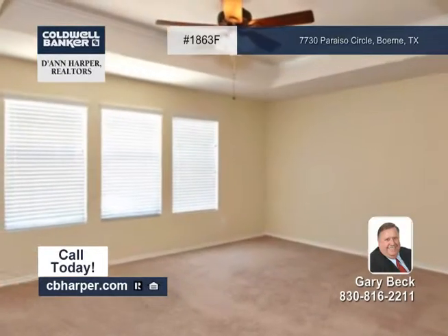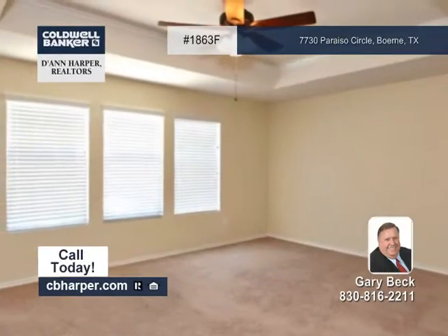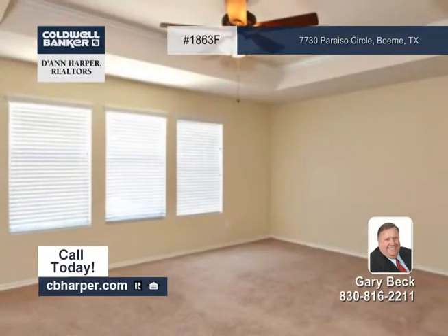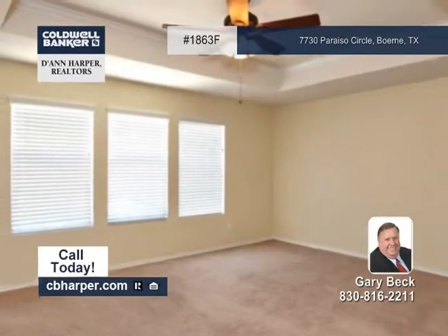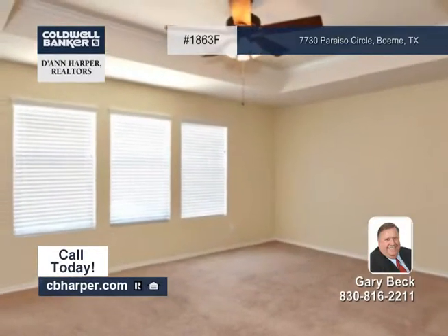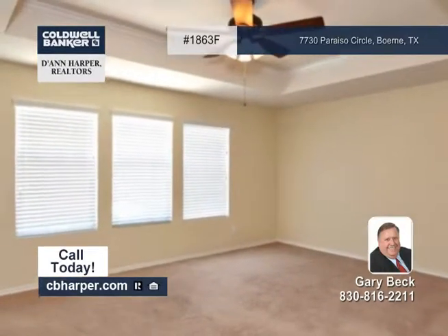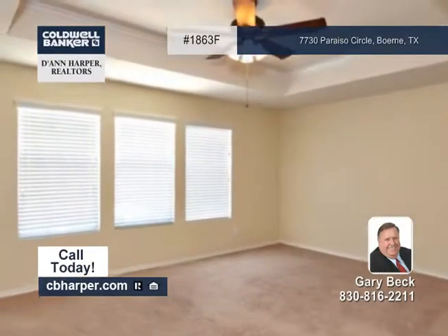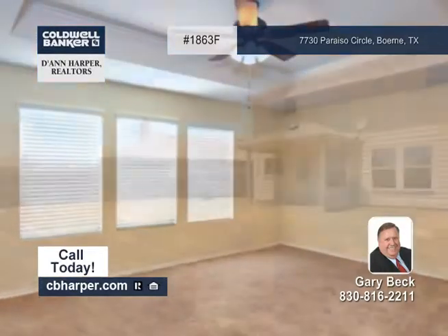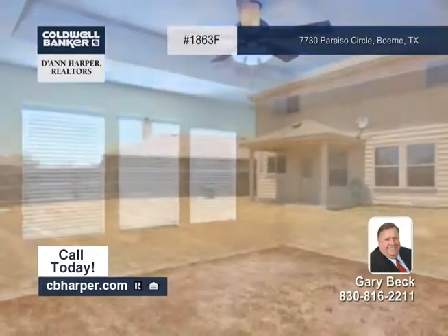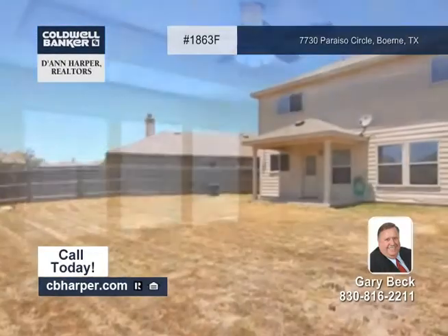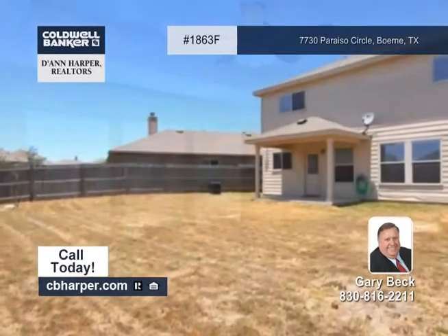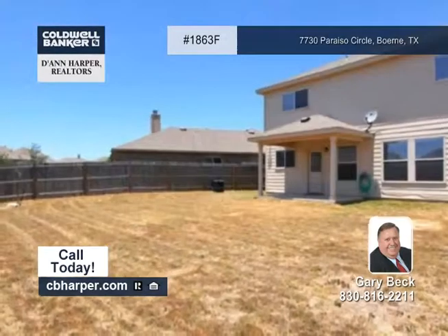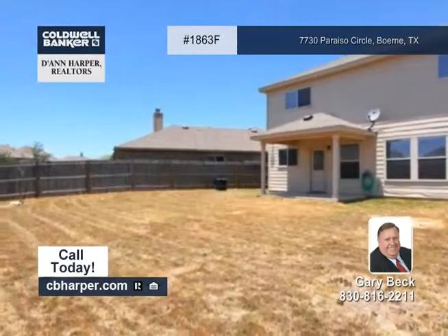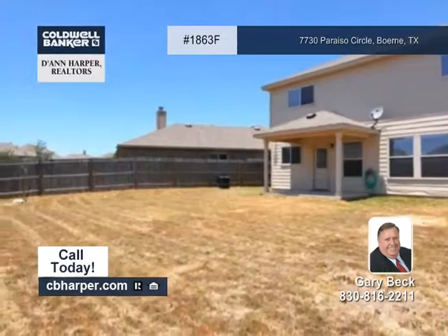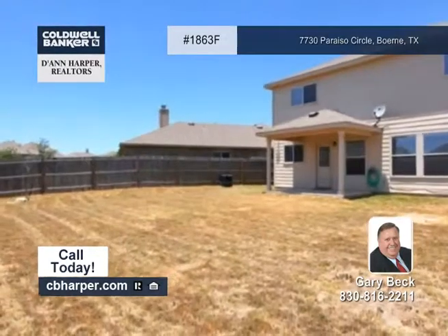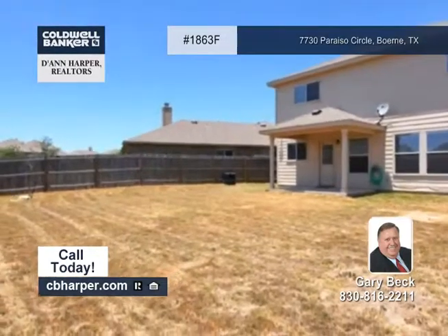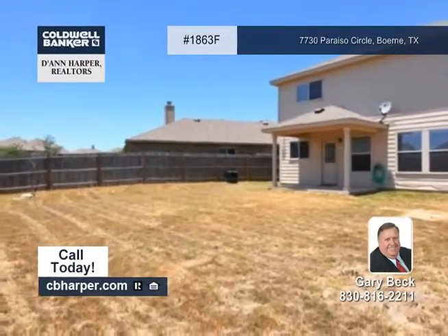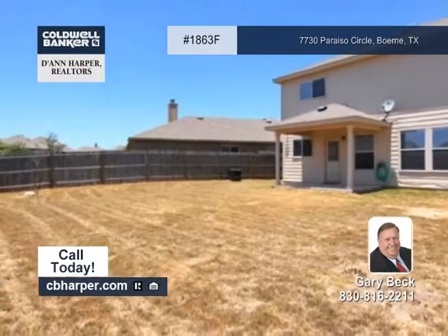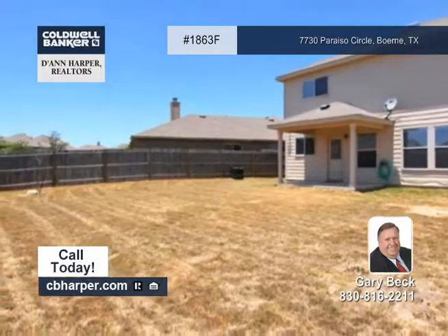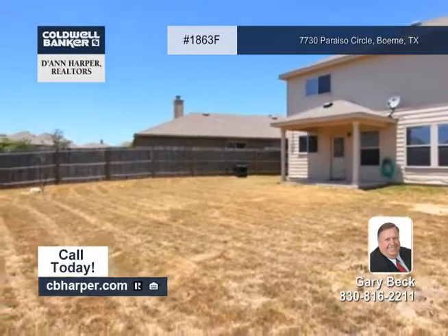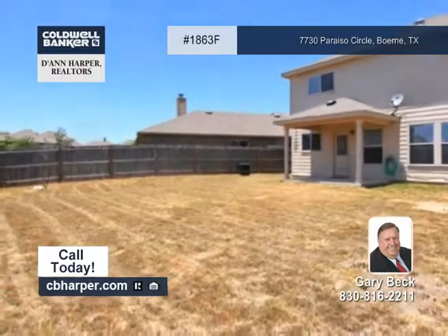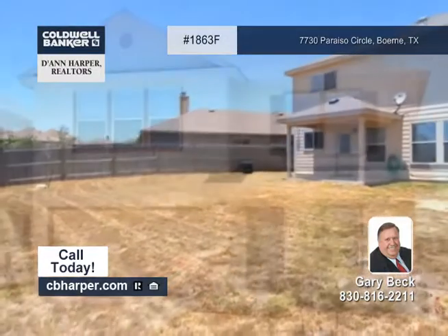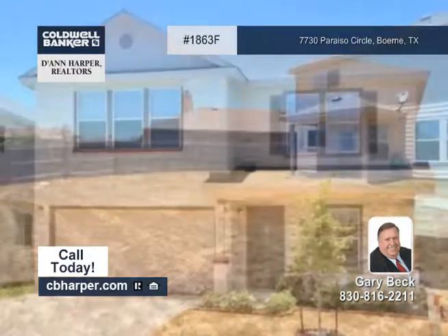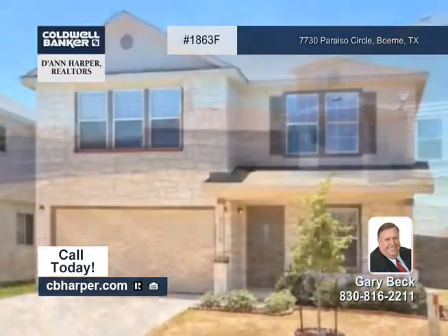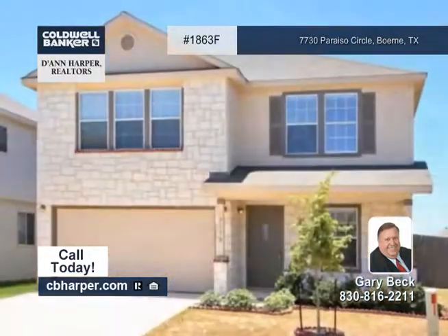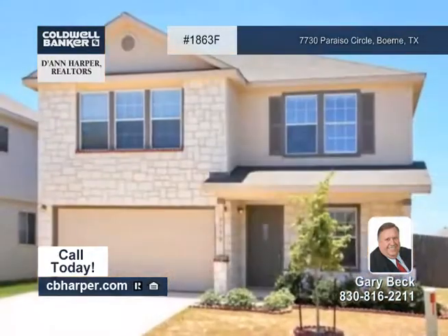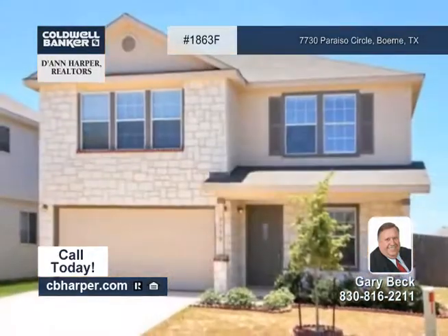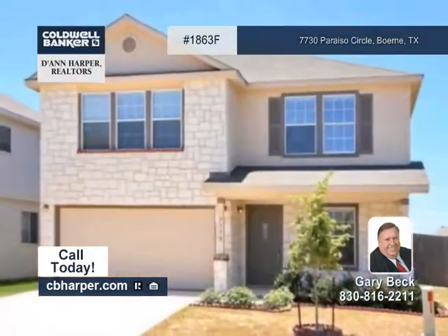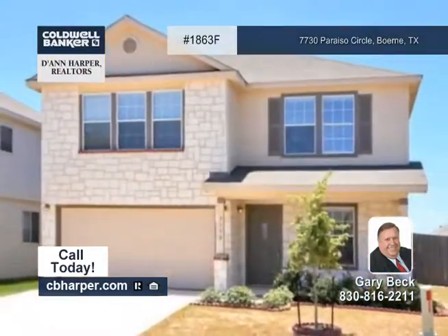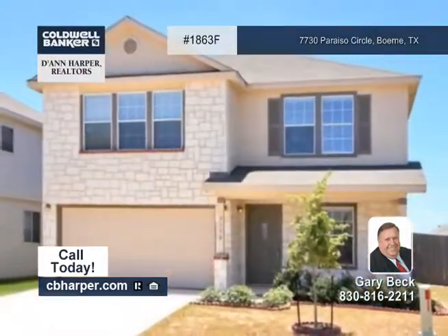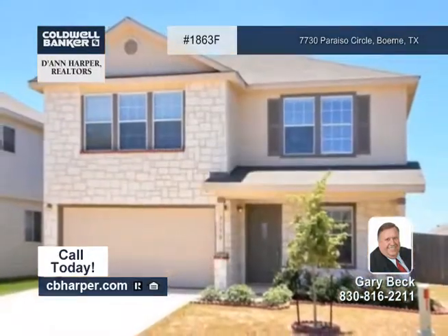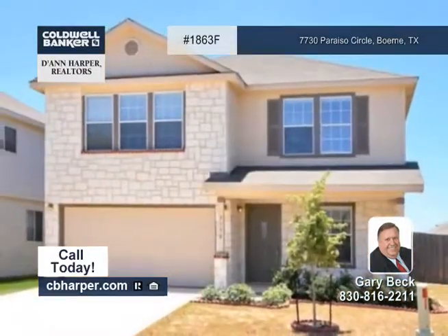This home is conveniently located close to IH-10. Gary is ready to put you into your new home.